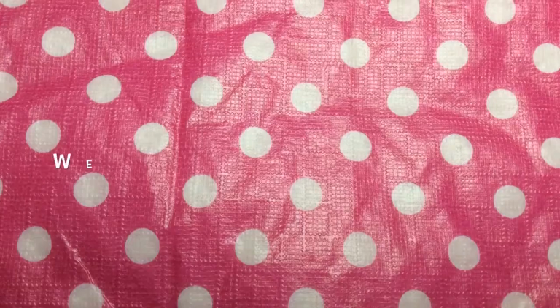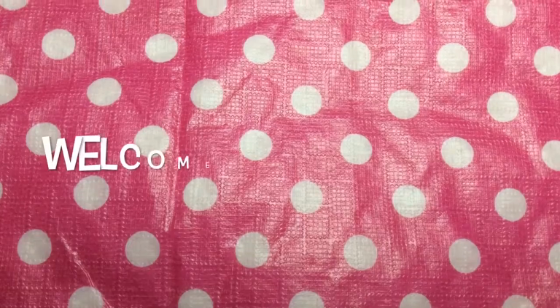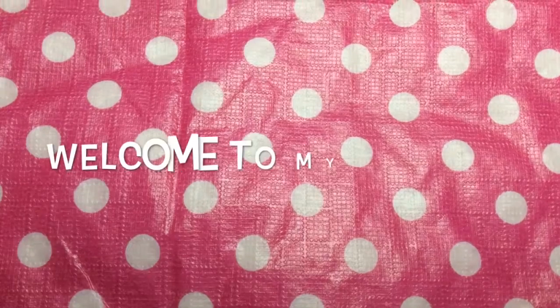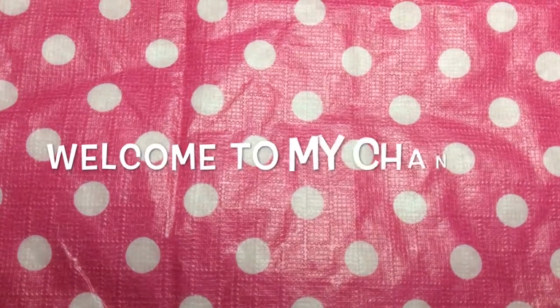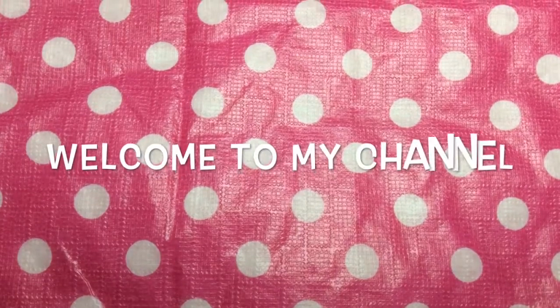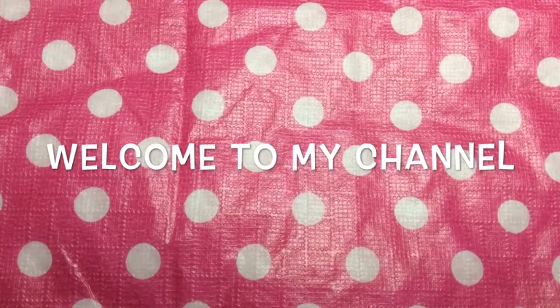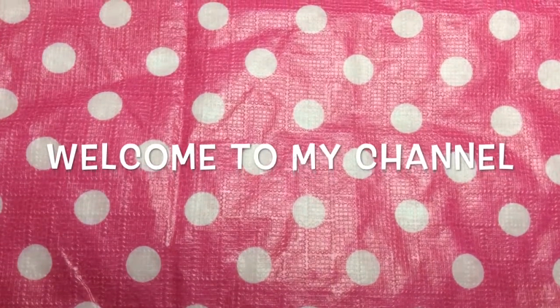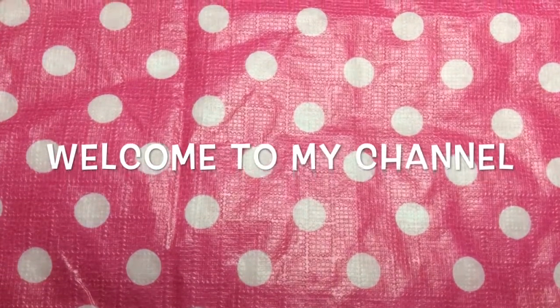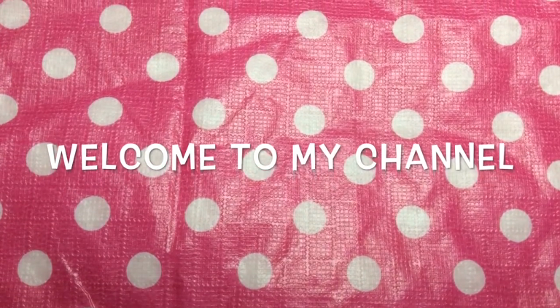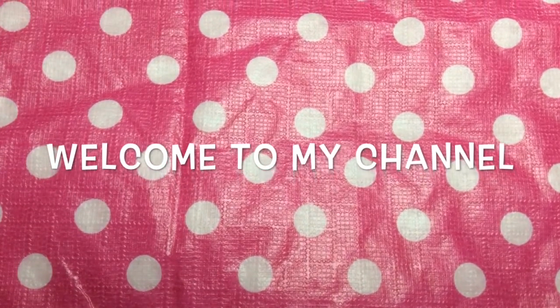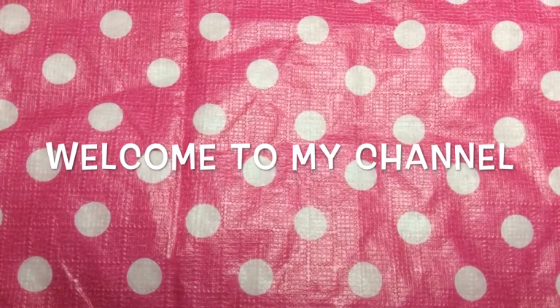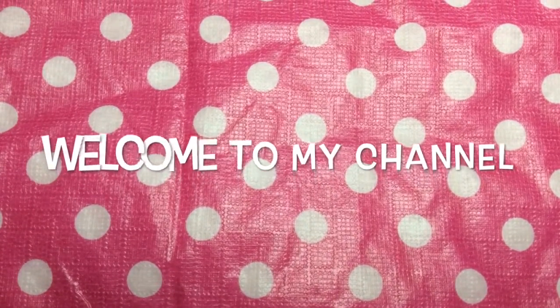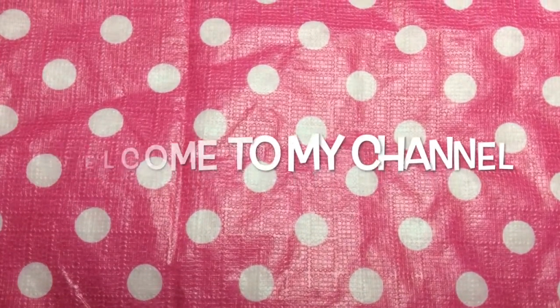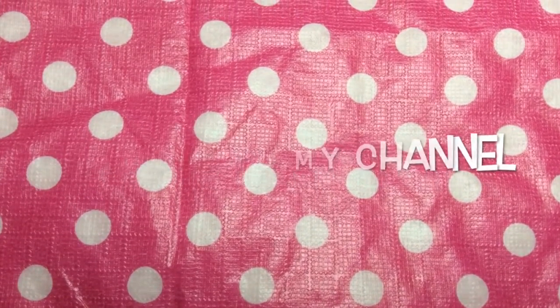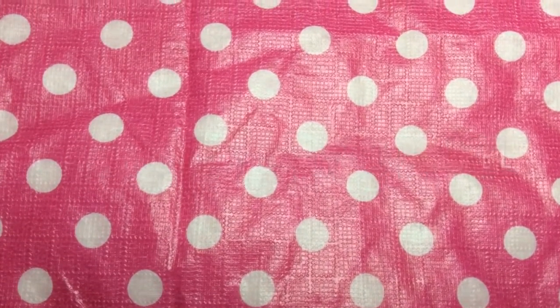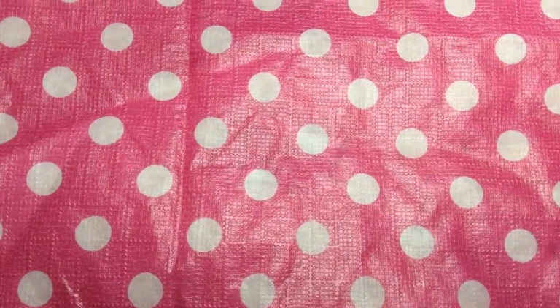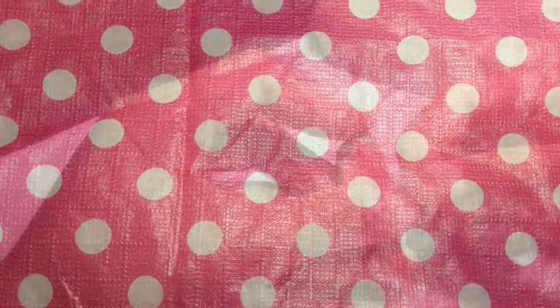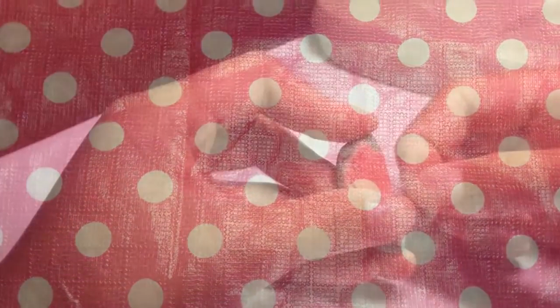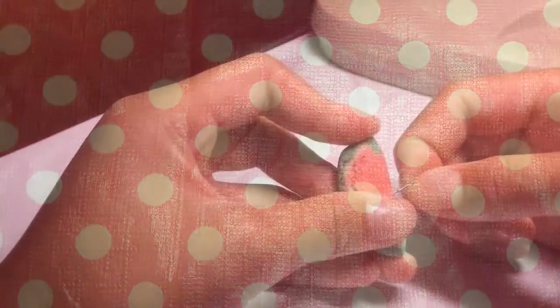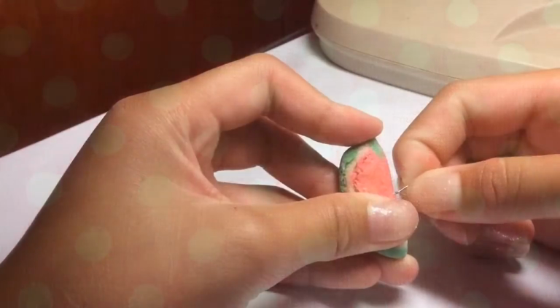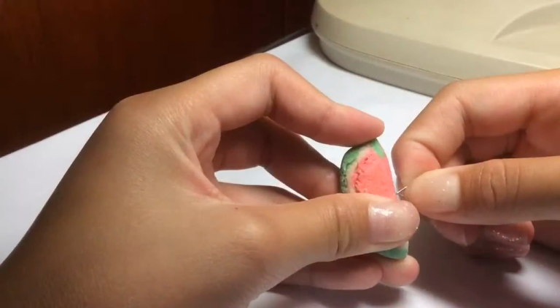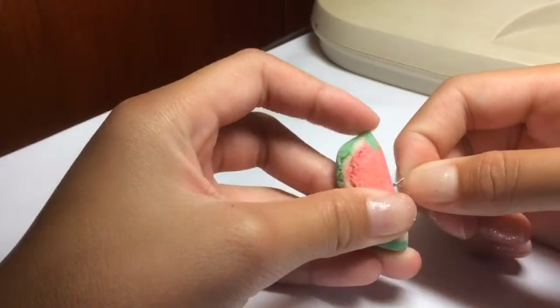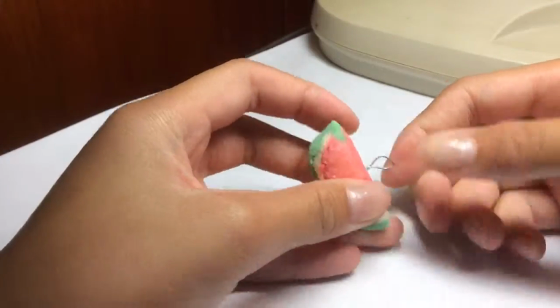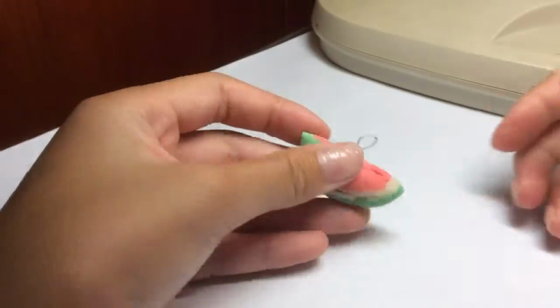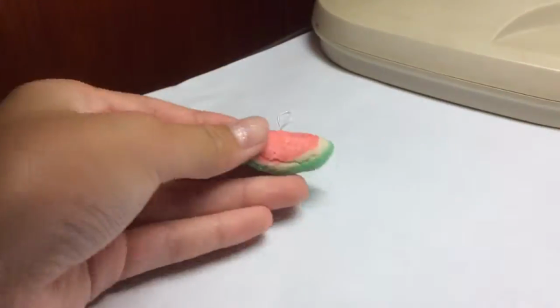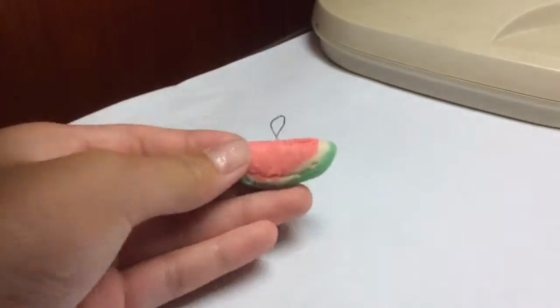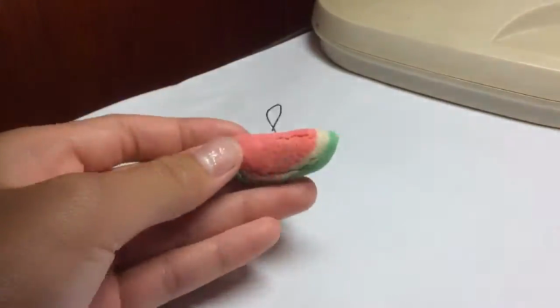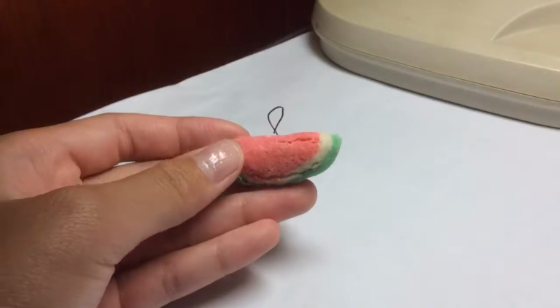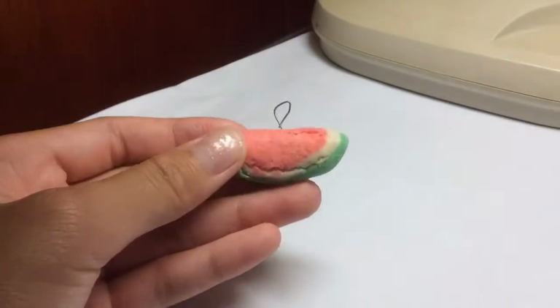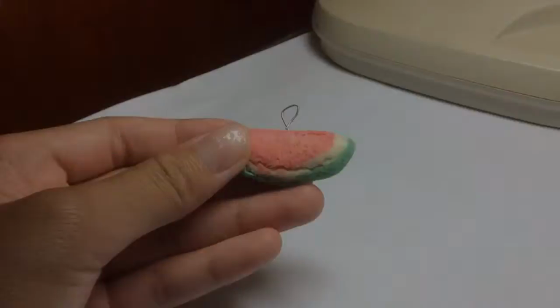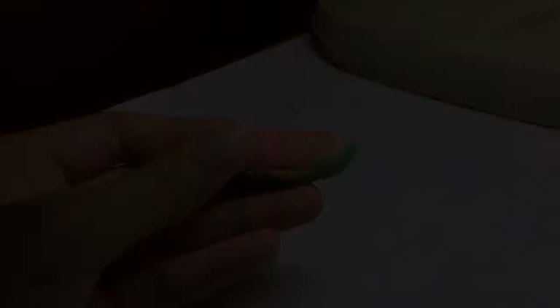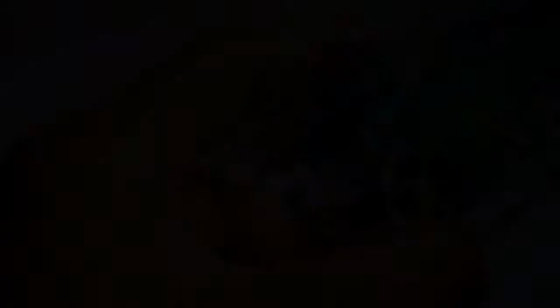Hey everyone, I'm Angela Ling and welcome to my channel. Here I show you how to make awesome clay charms,